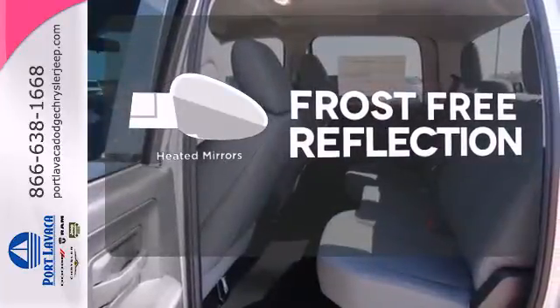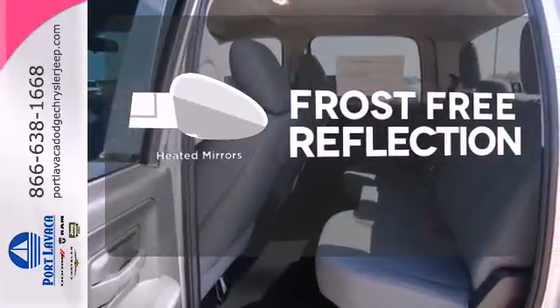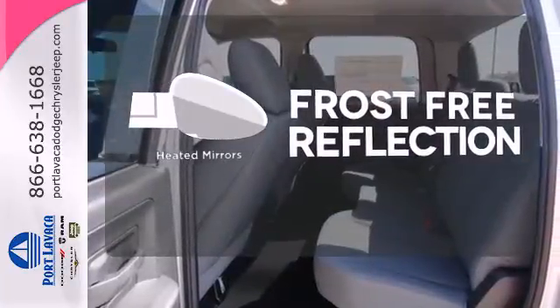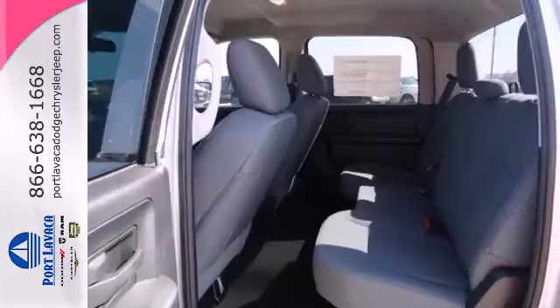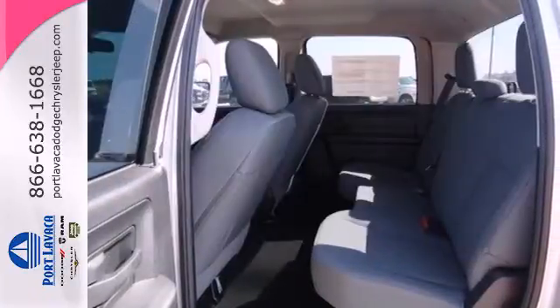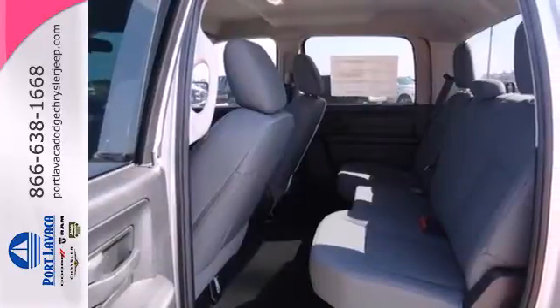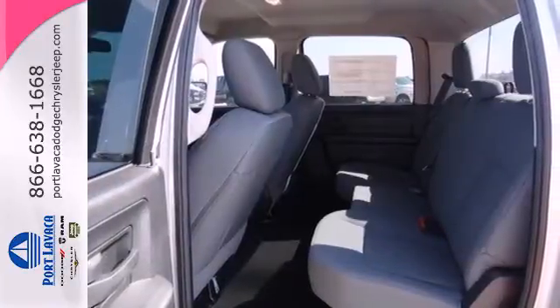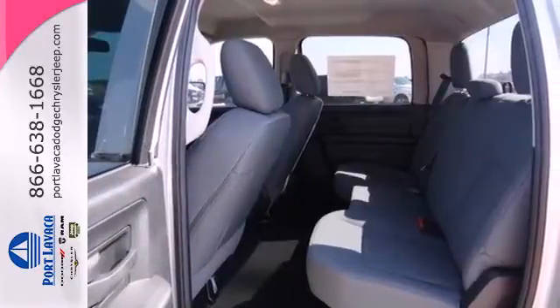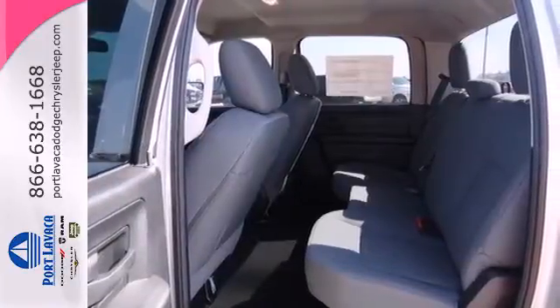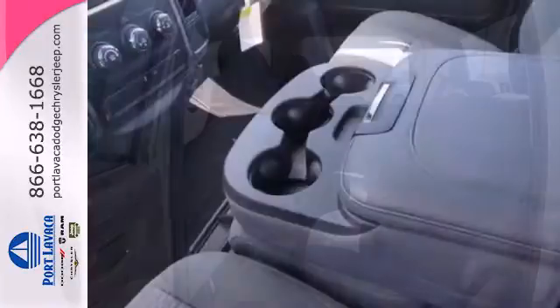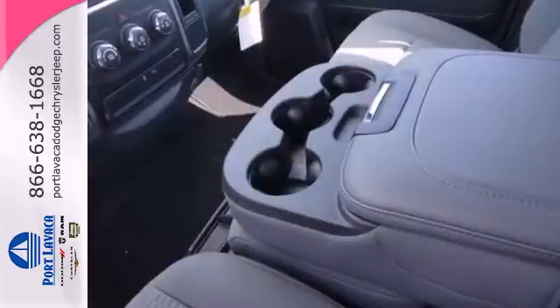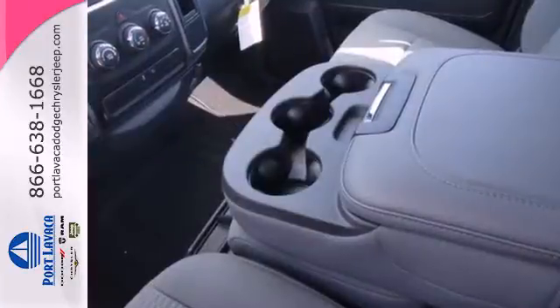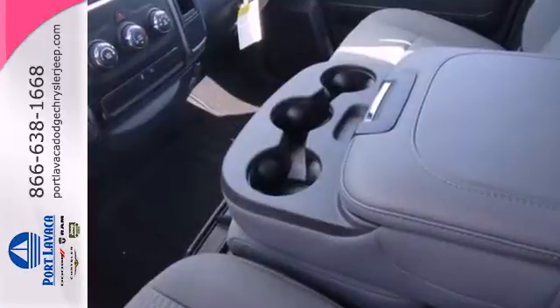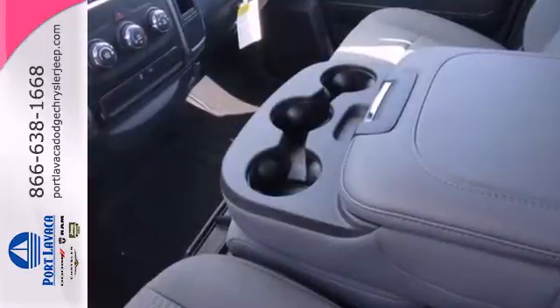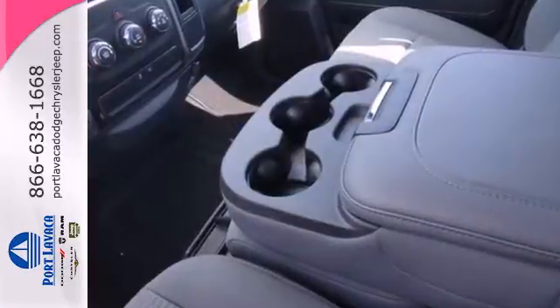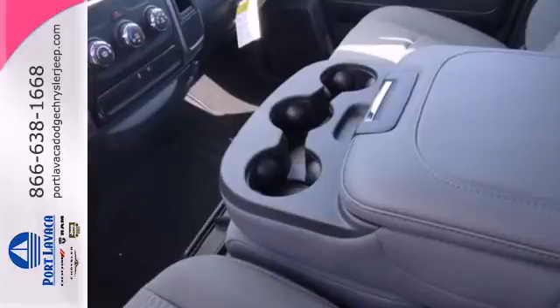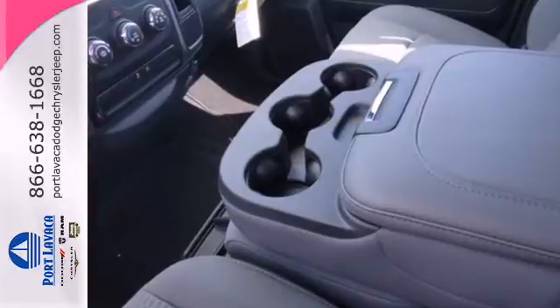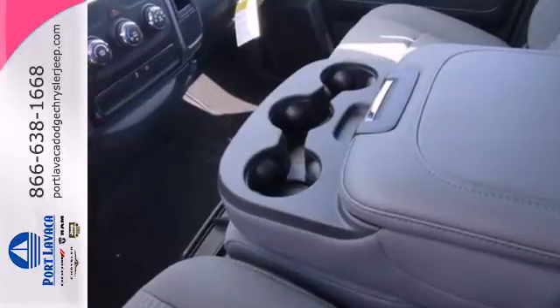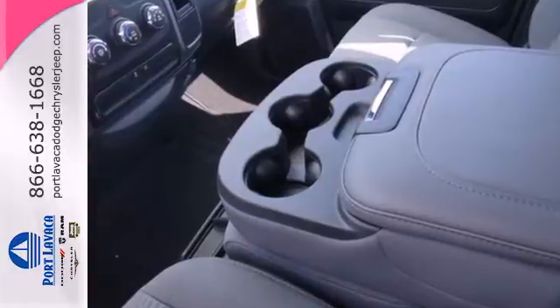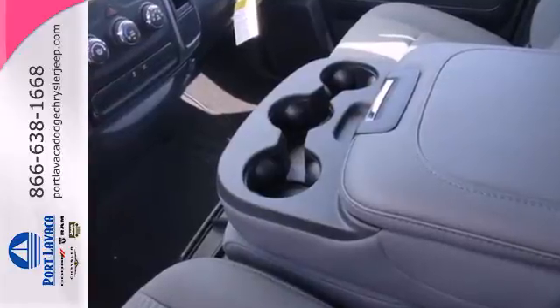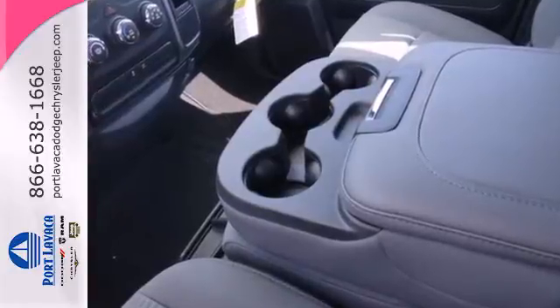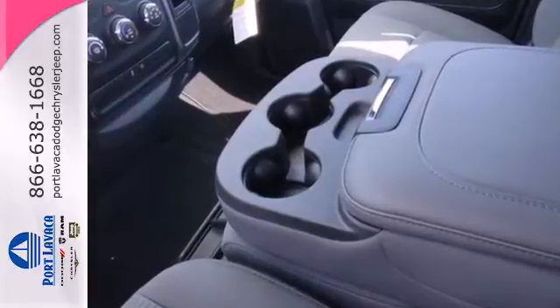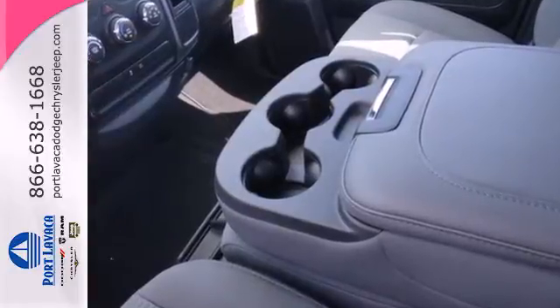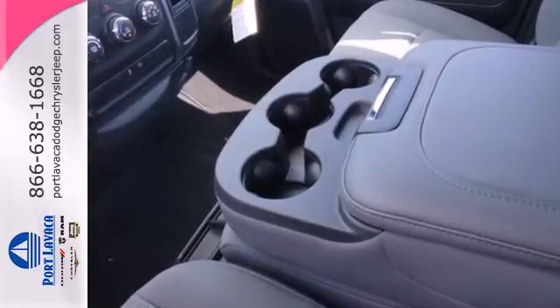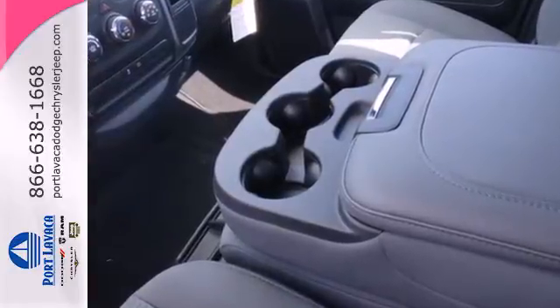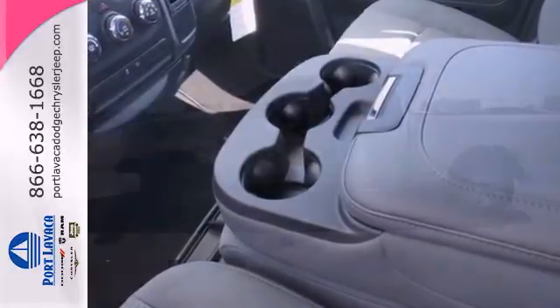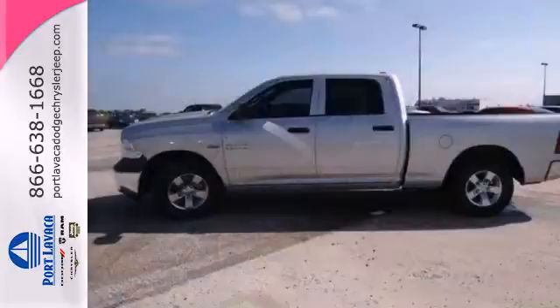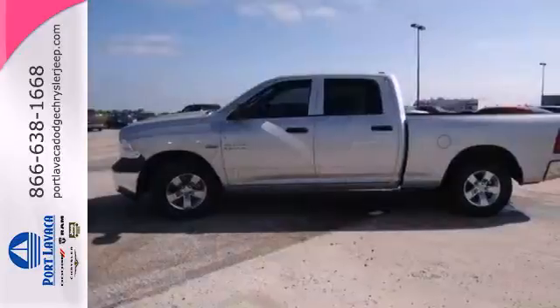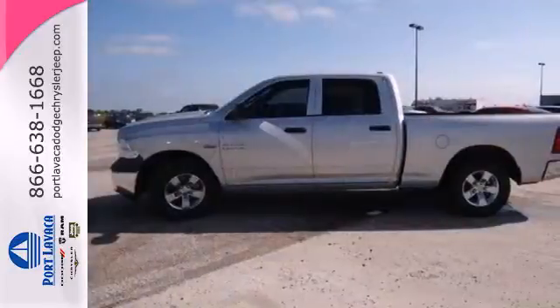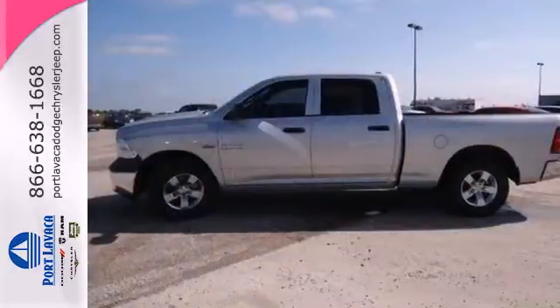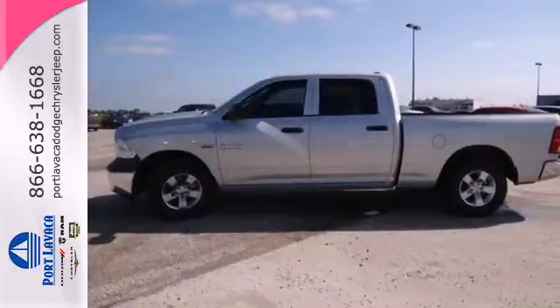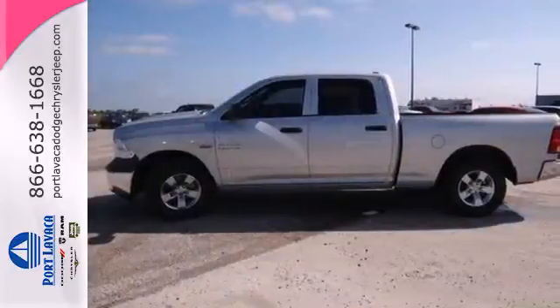This rock-solid Ram 1500 is durable and rugged, yet smooth and comfortable, and handles like a dream. Come in for a test drive.